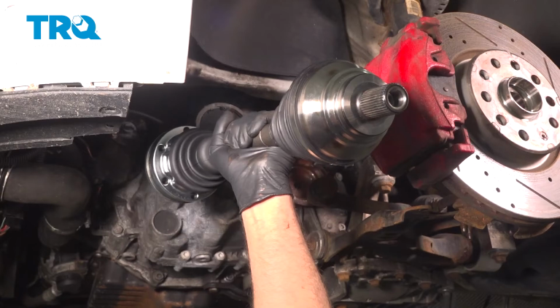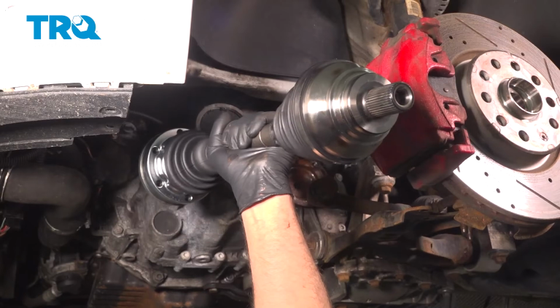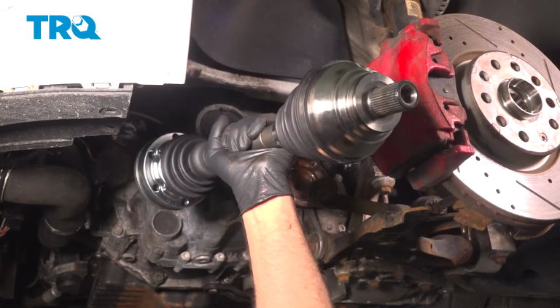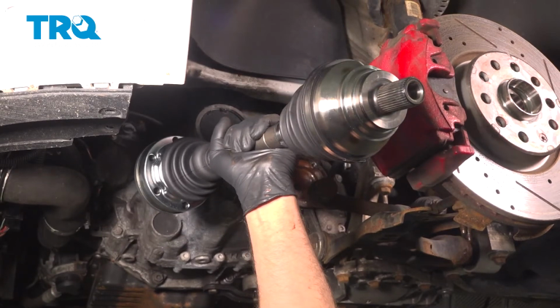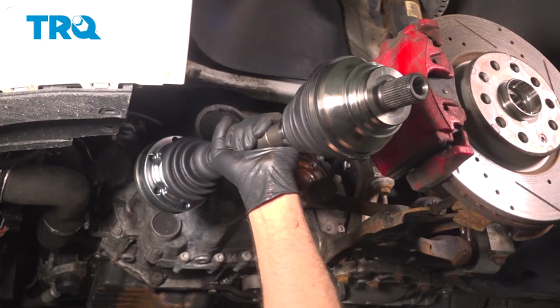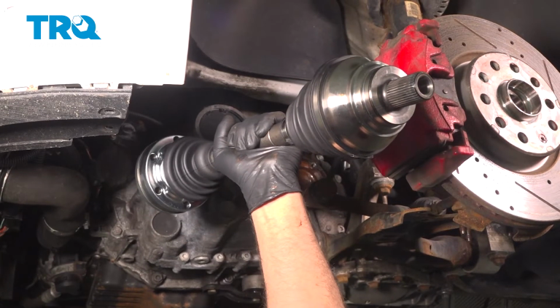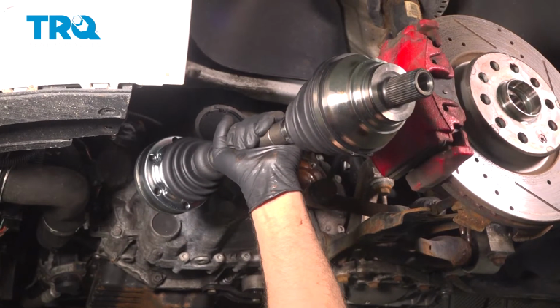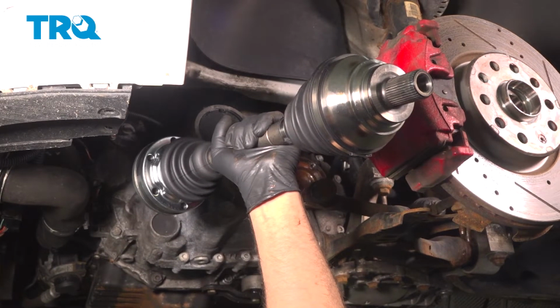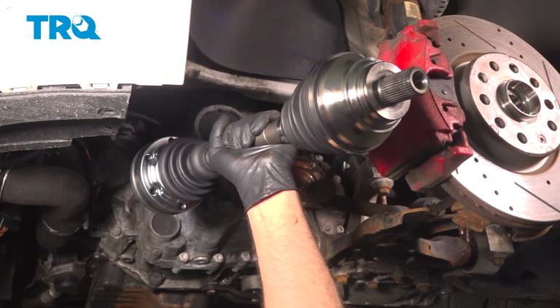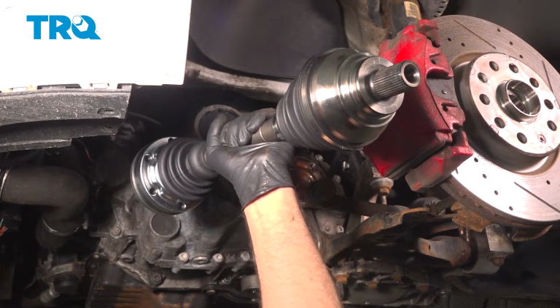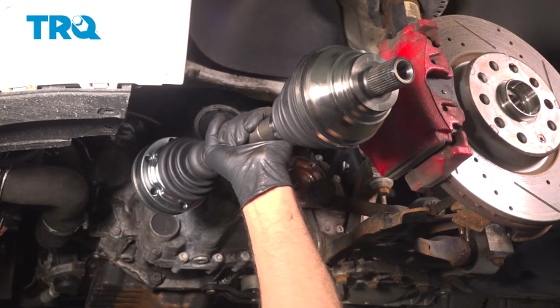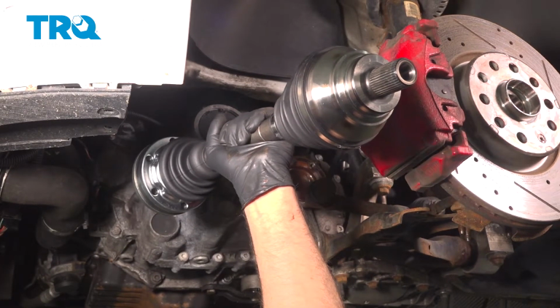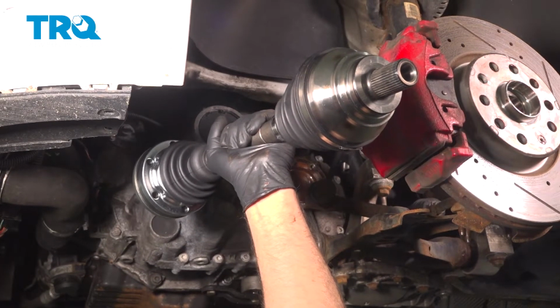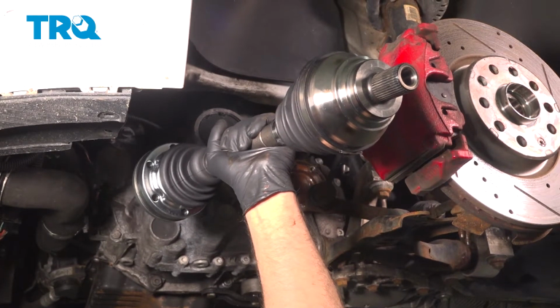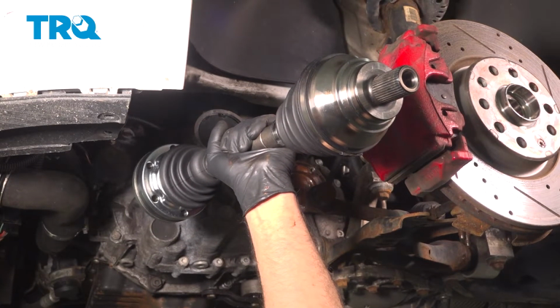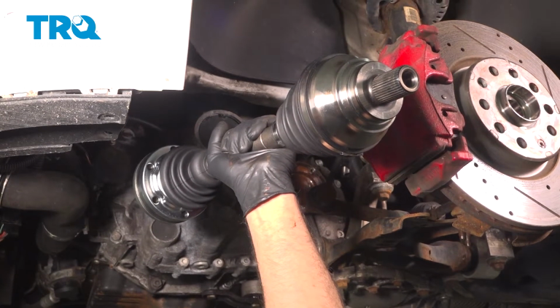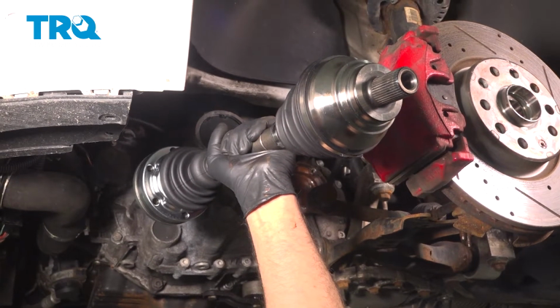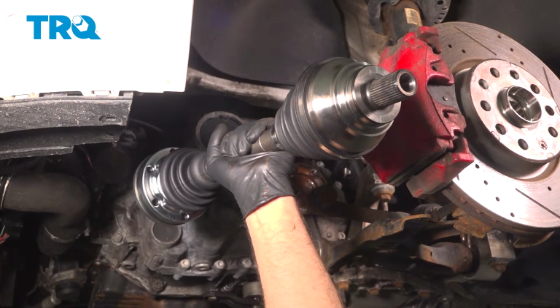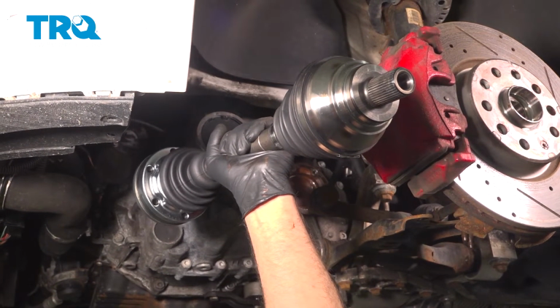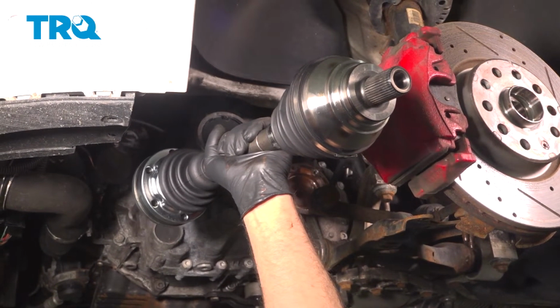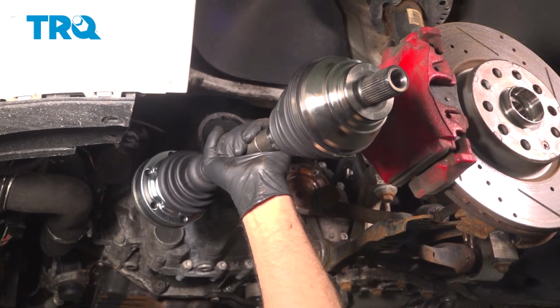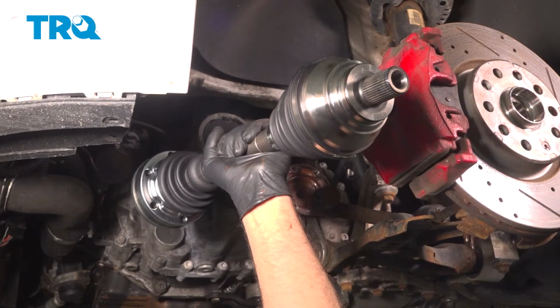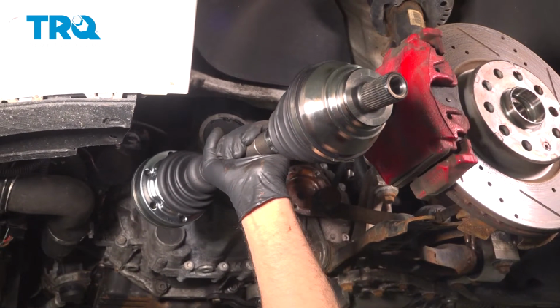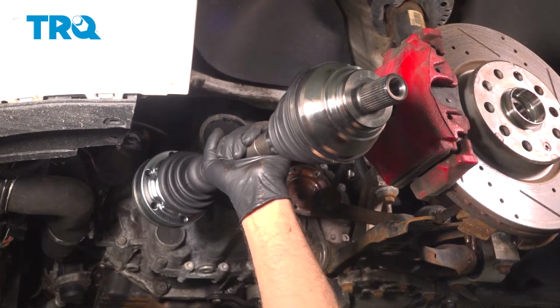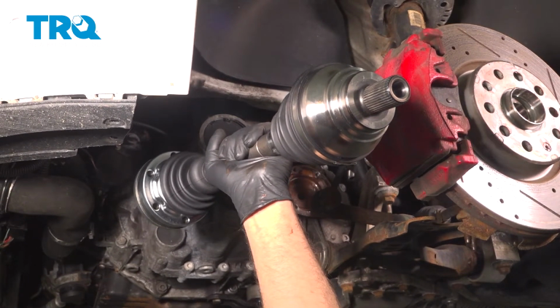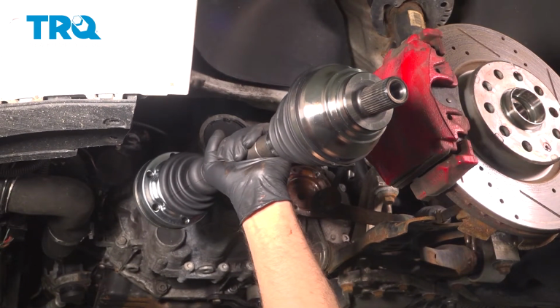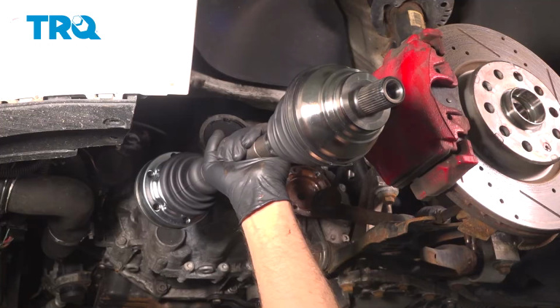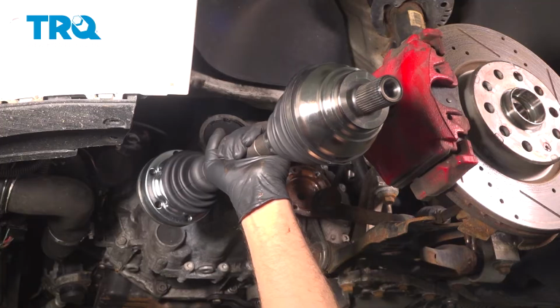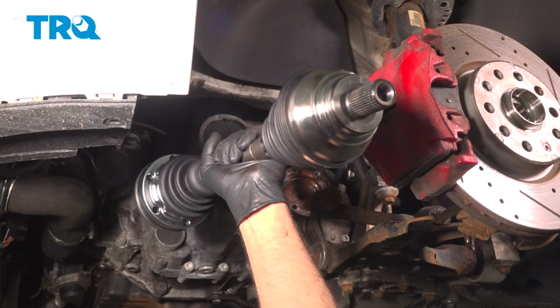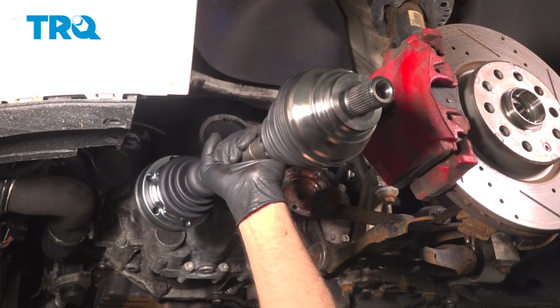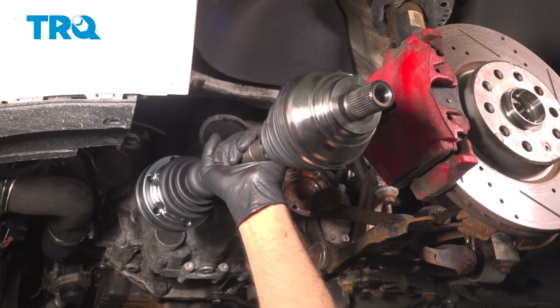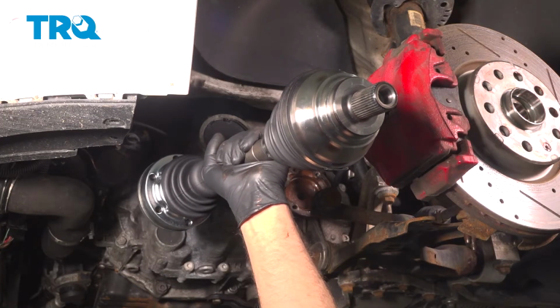In this video, I'm gonna show you how to replace the front CV axle on this Volkswagen GTI. Let's get into it.